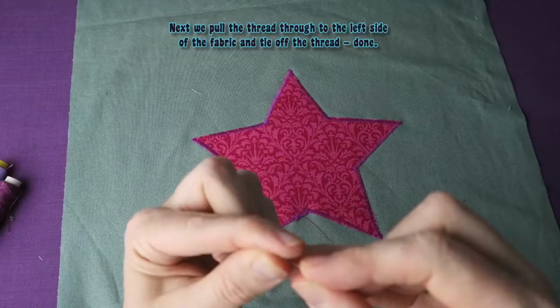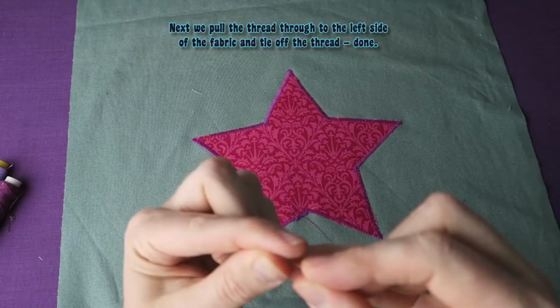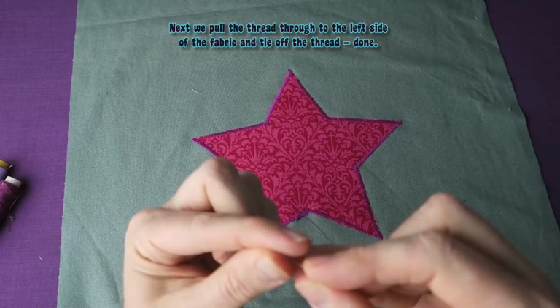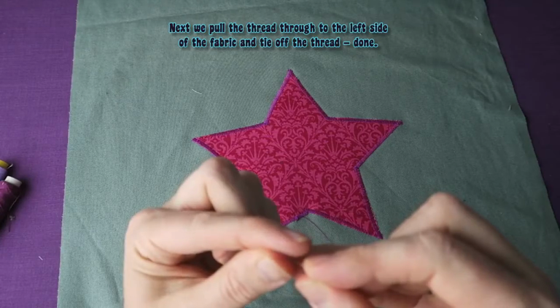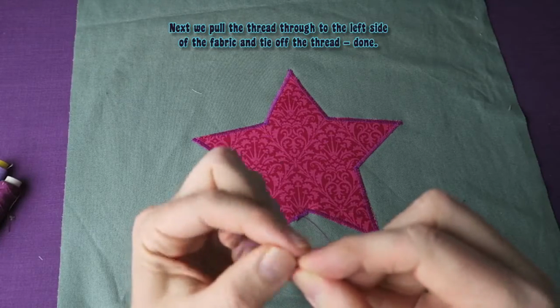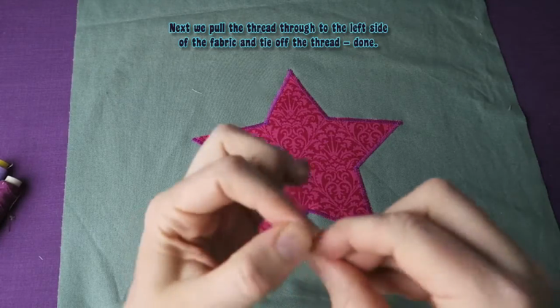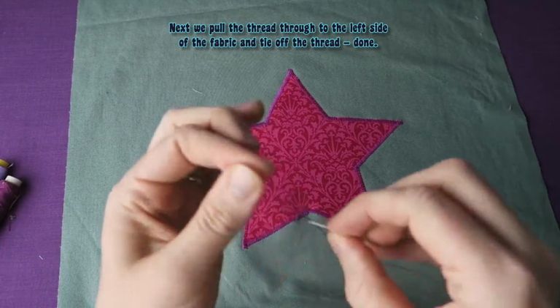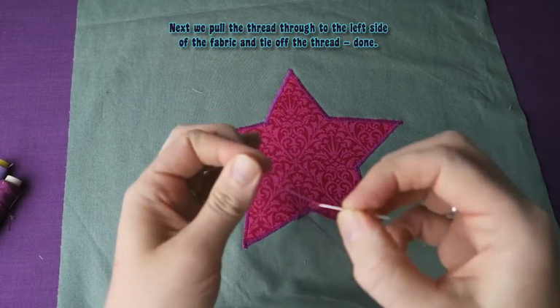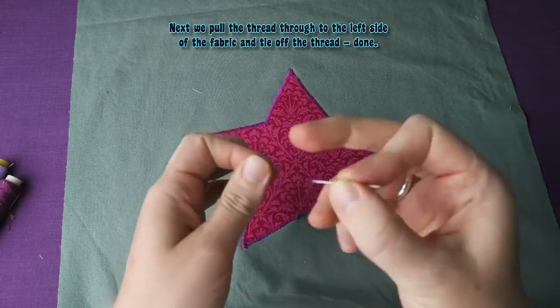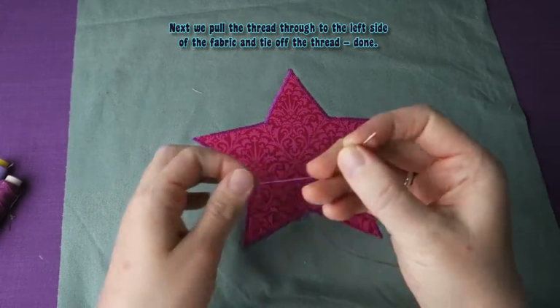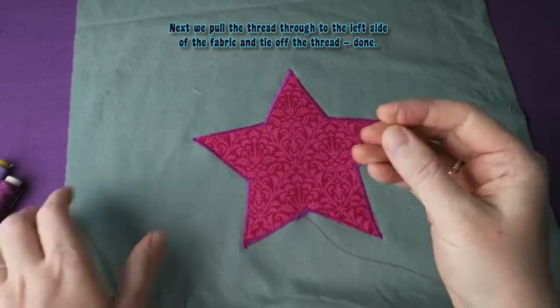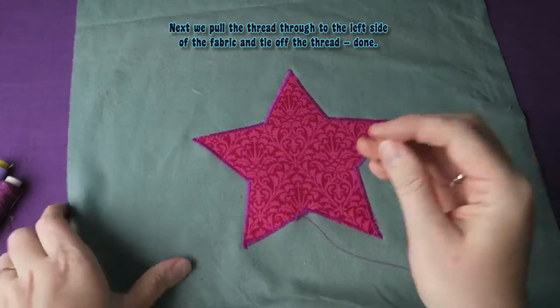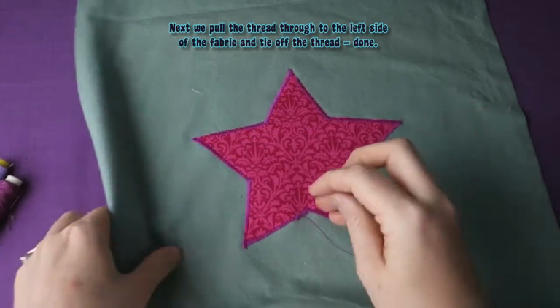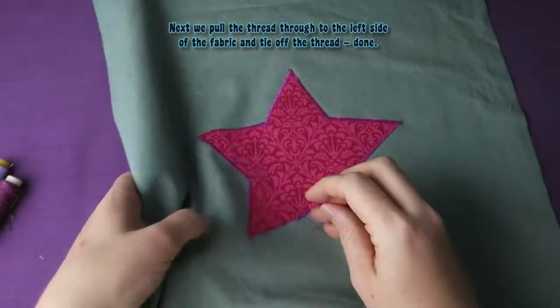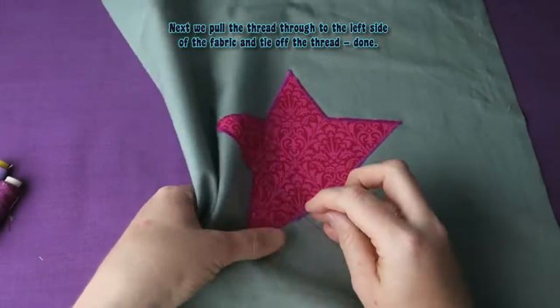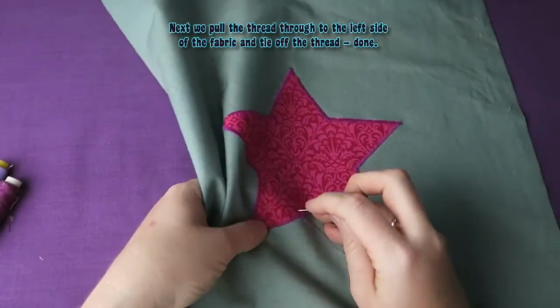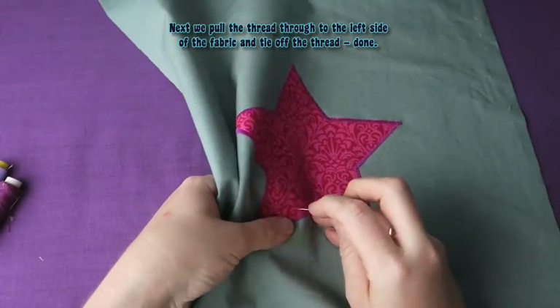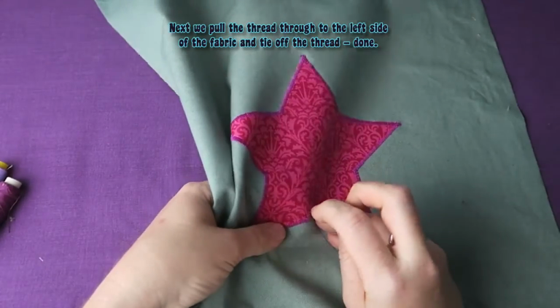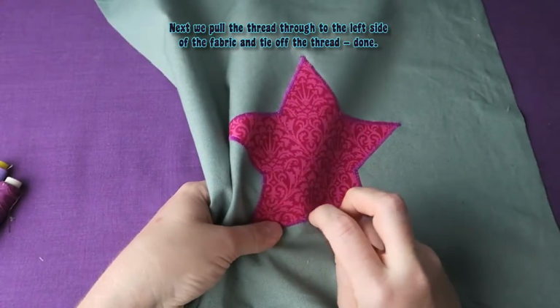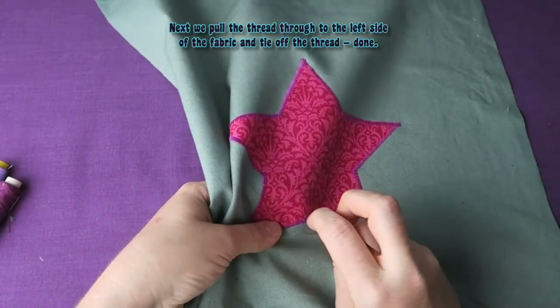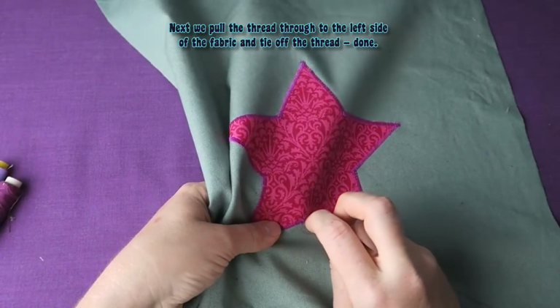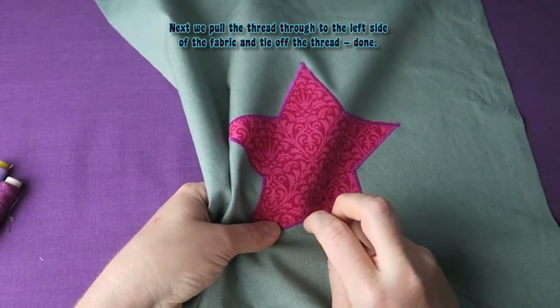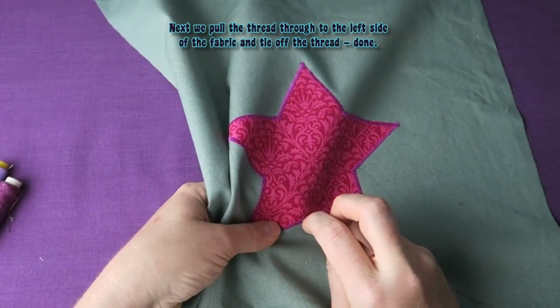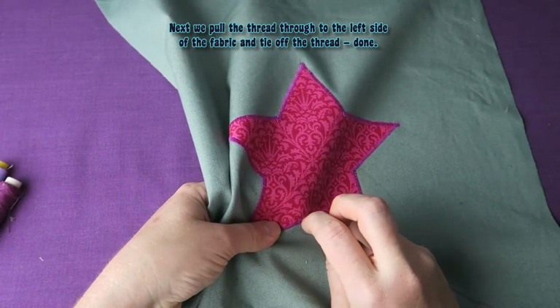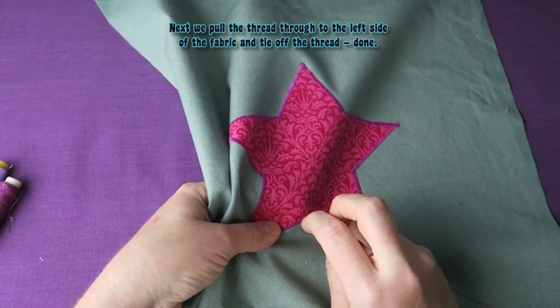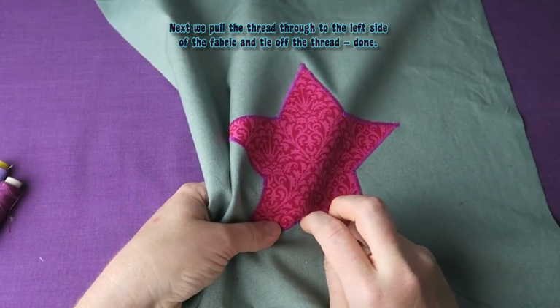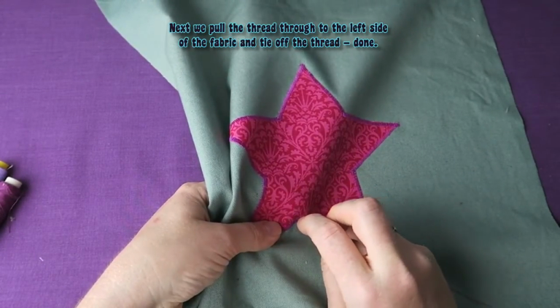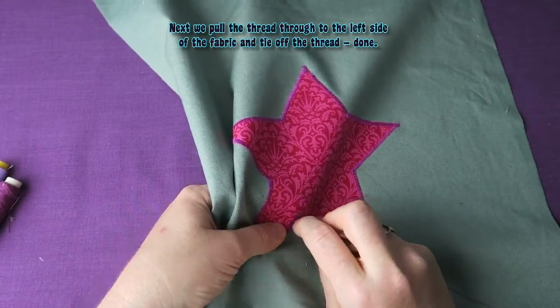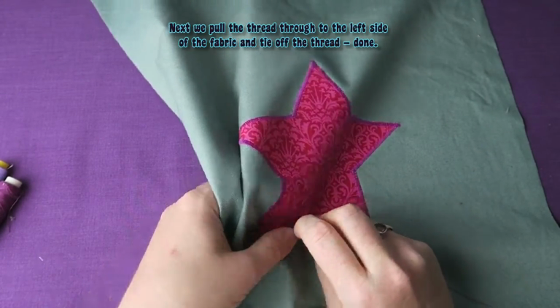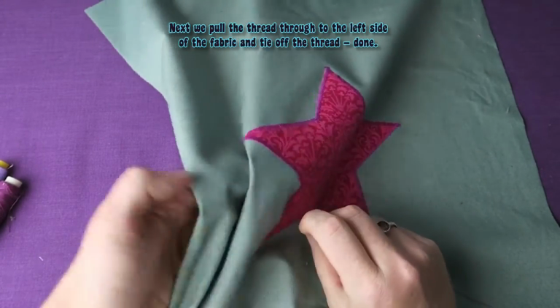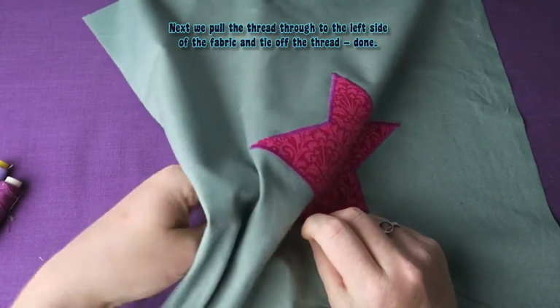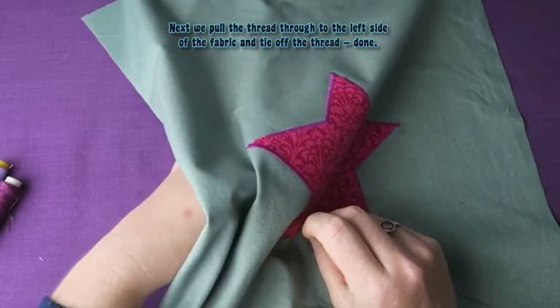Next, we pull the thread through to the left side of the fabric and tie off the thread. And we're done!